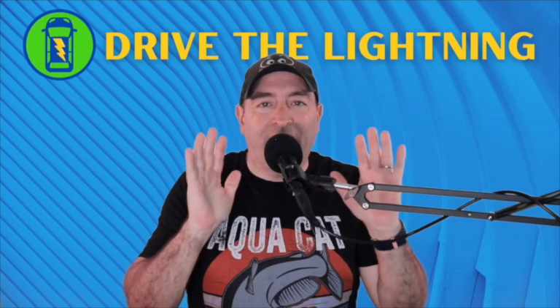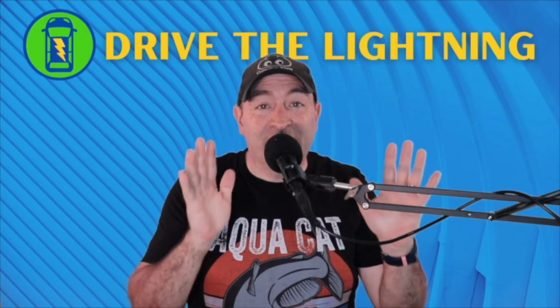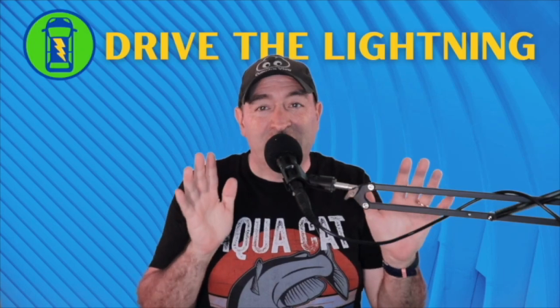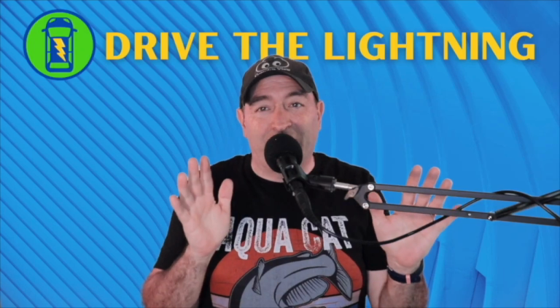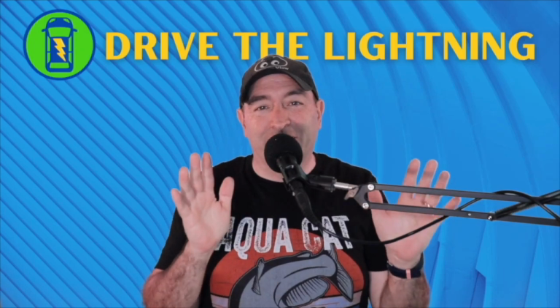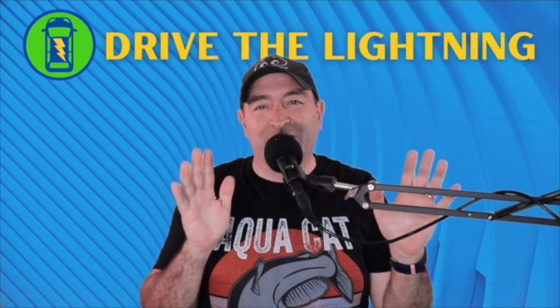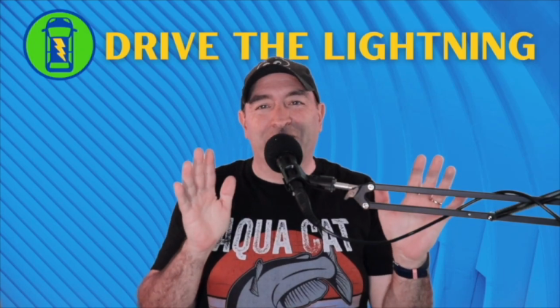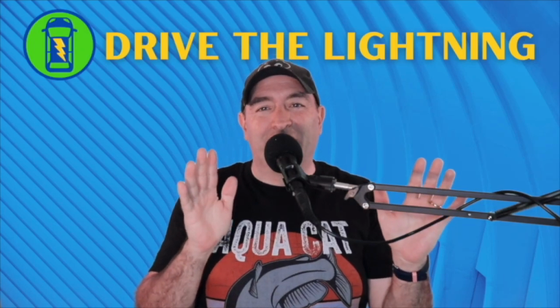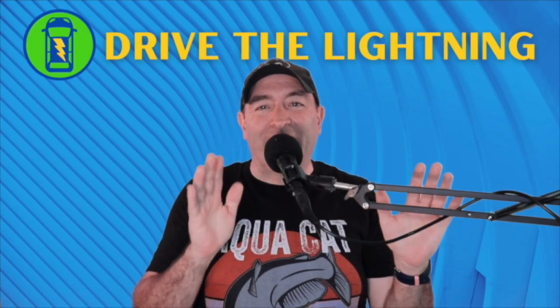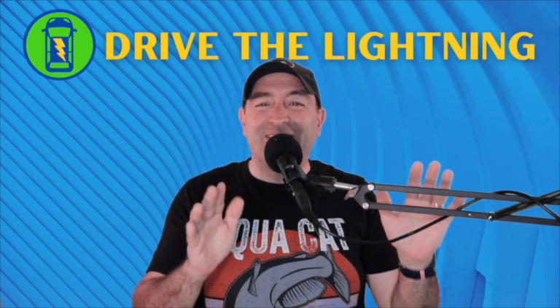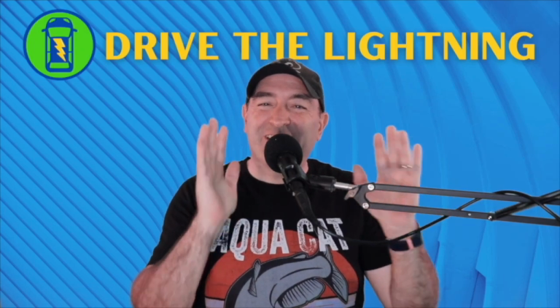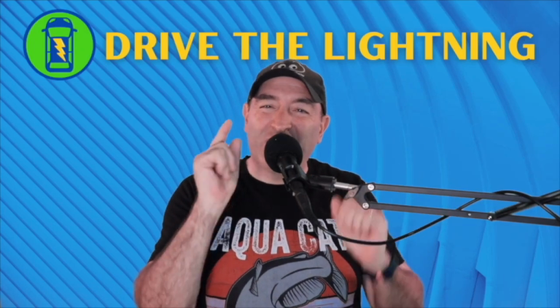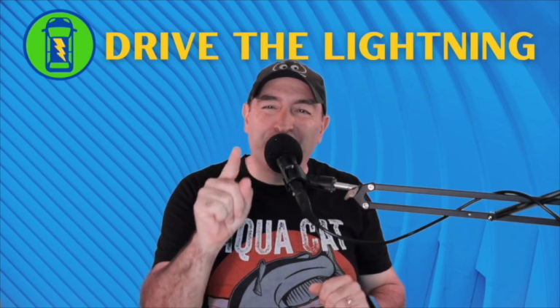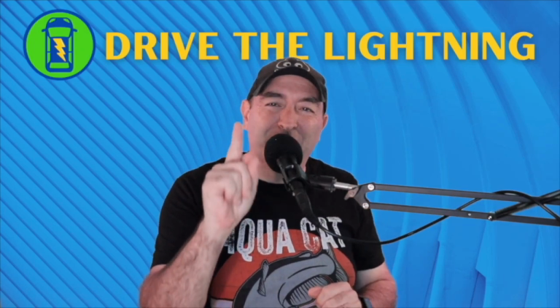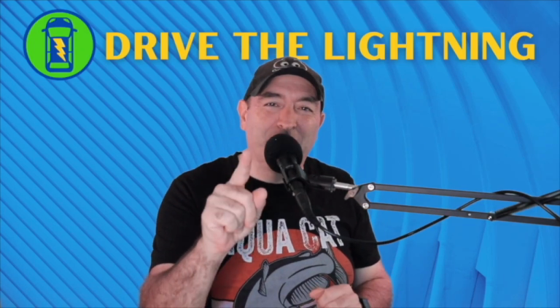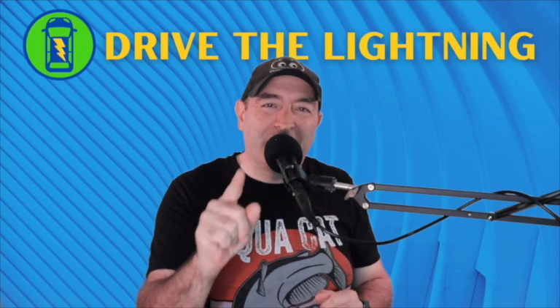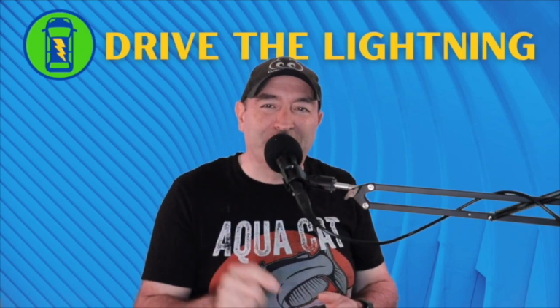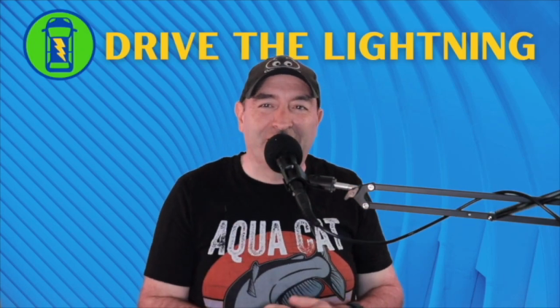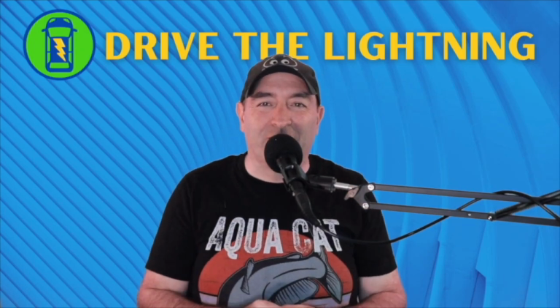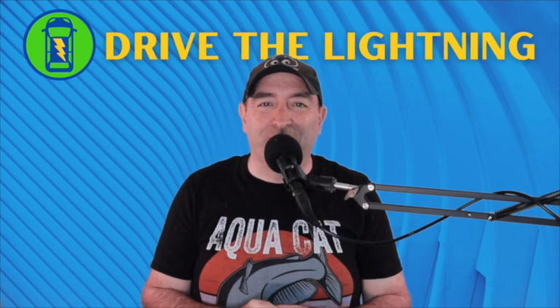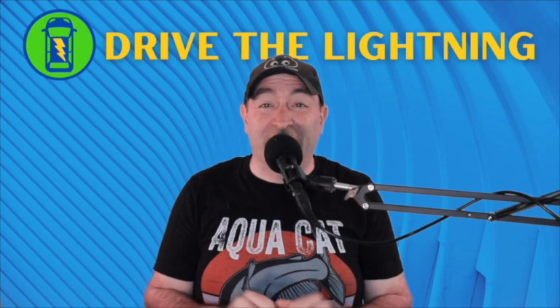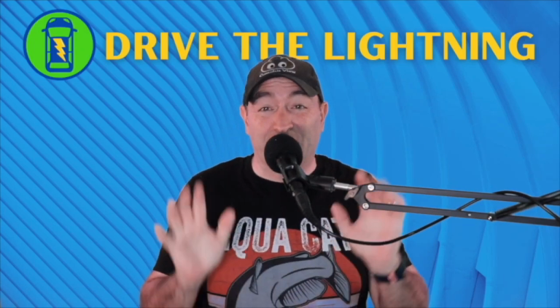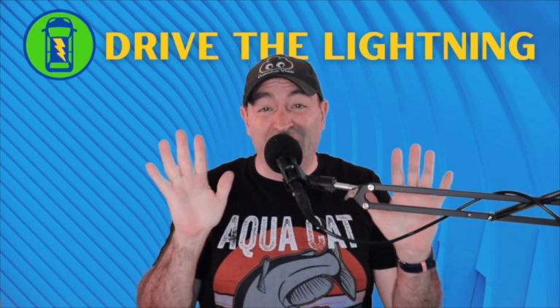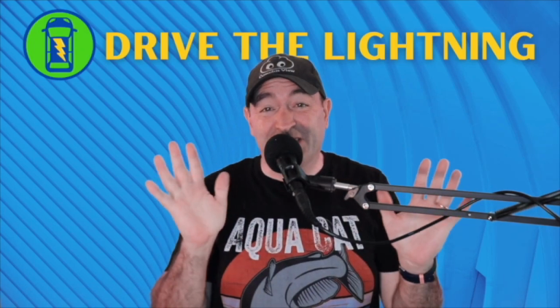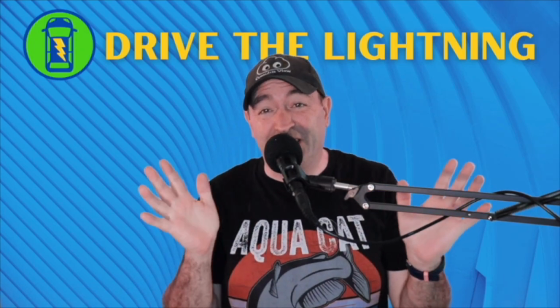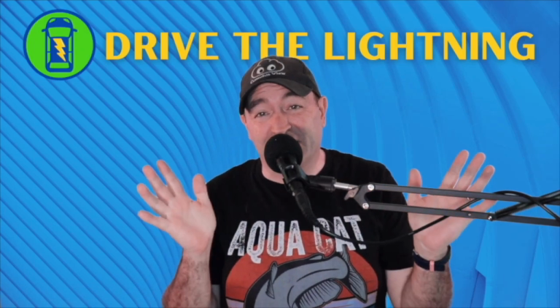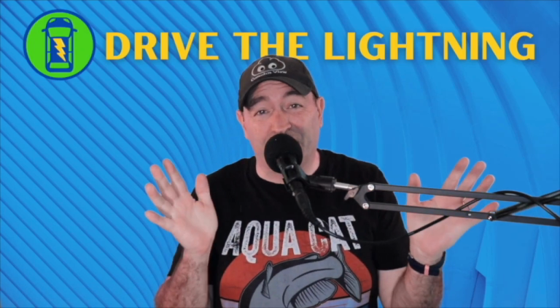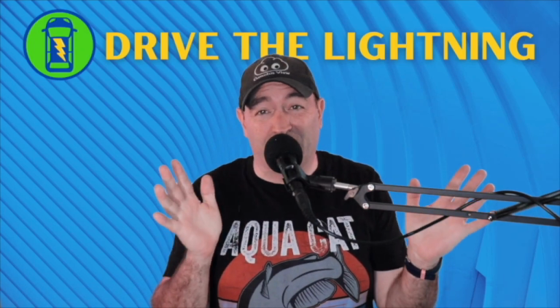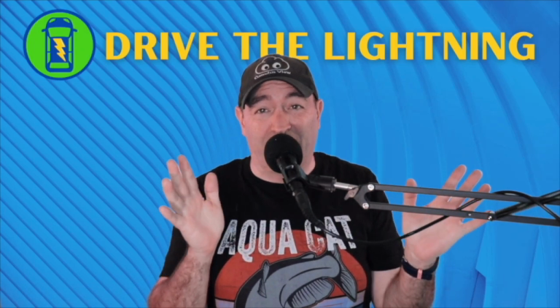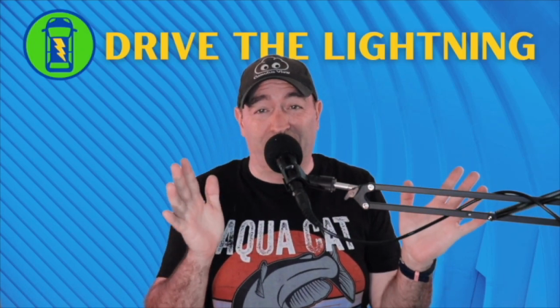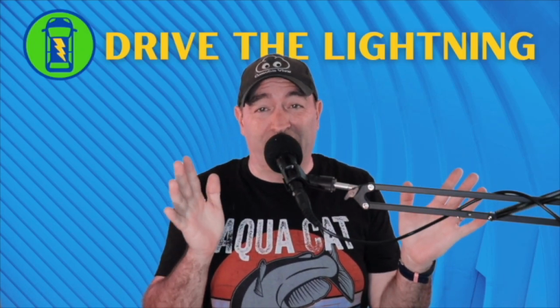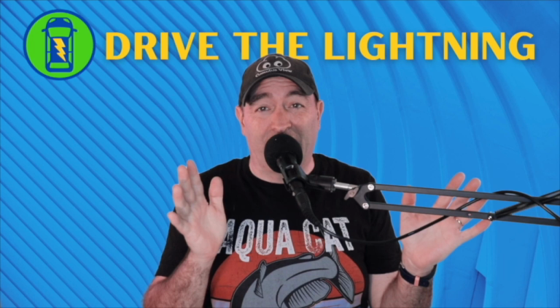Hey, it's Chad with Drive to Lightning. Just a couple of quick Aptera updates — some pretty exciting stuff going on right now.